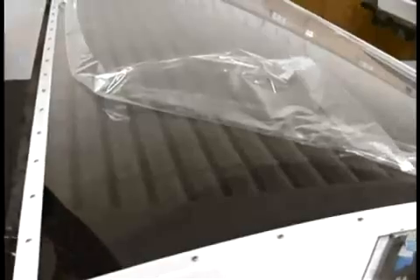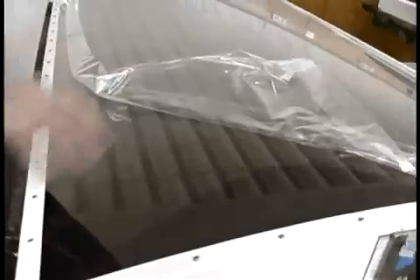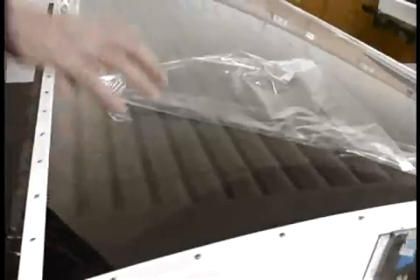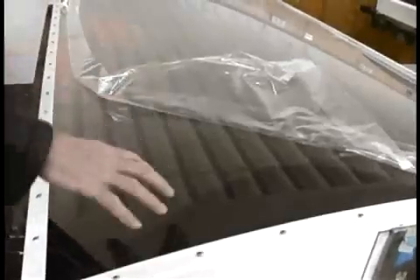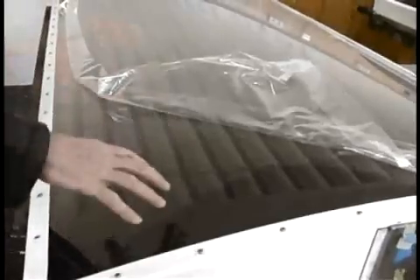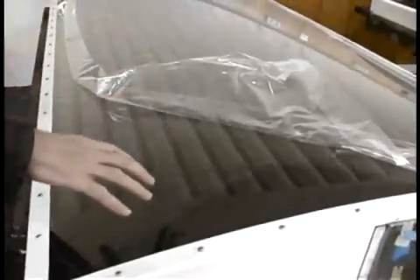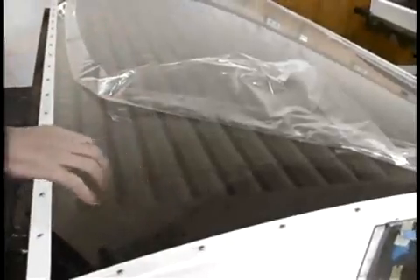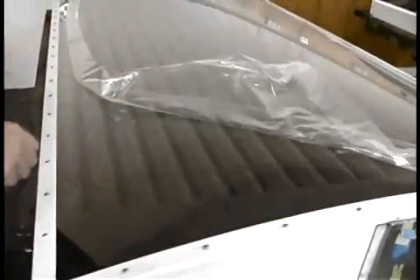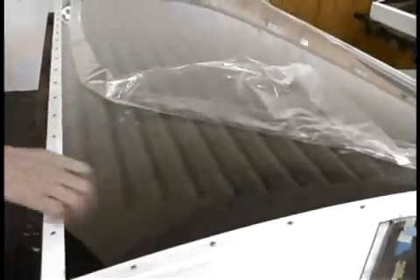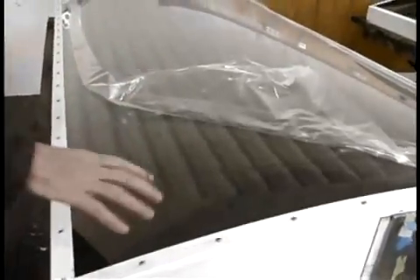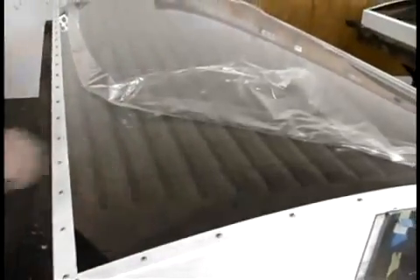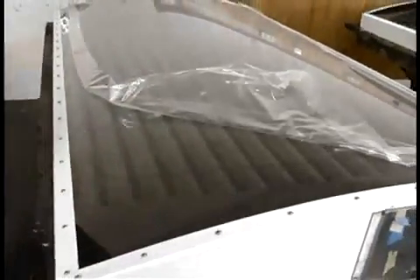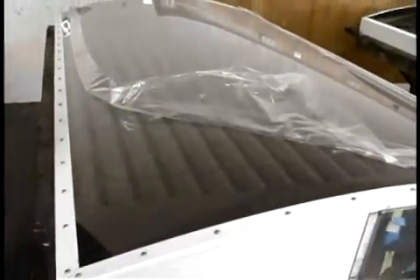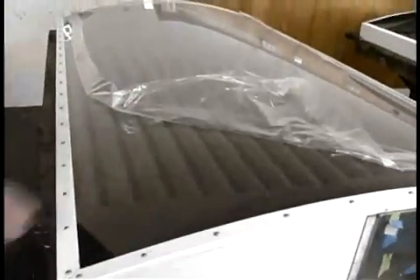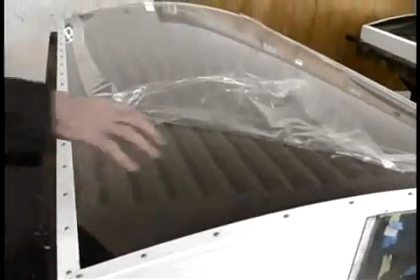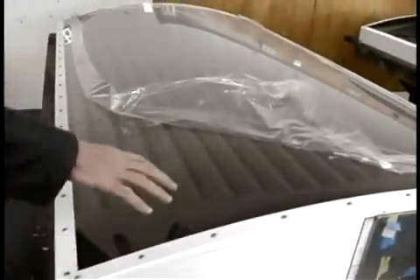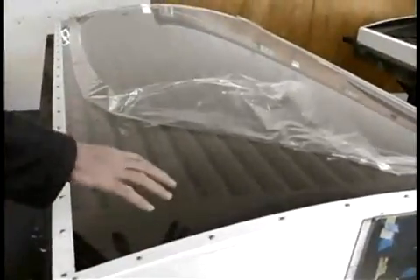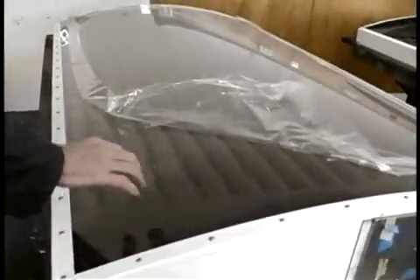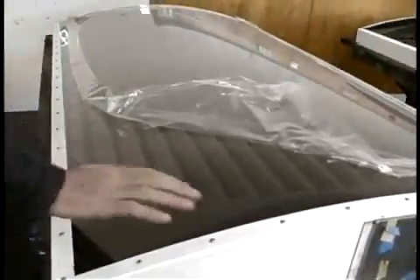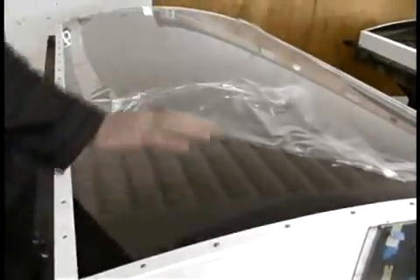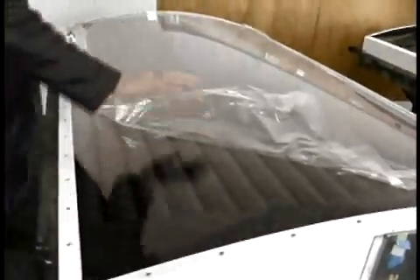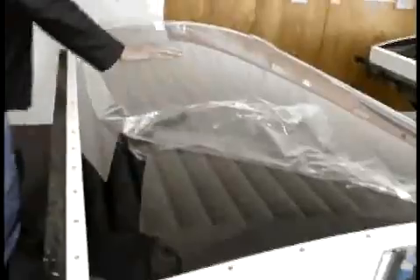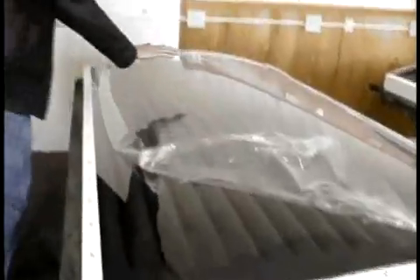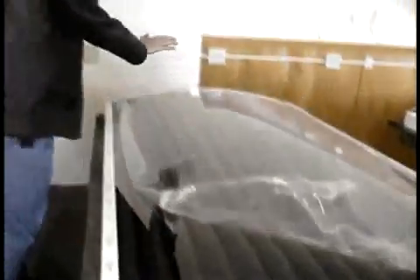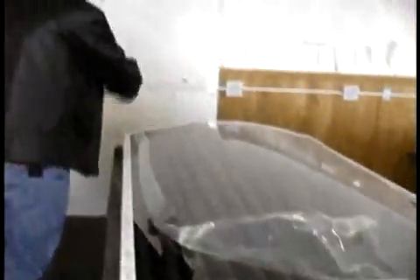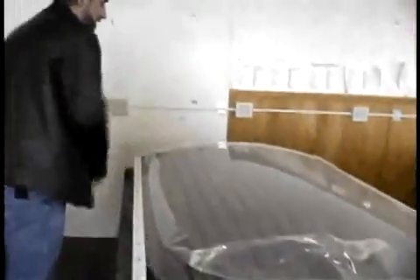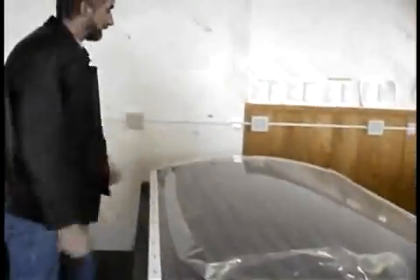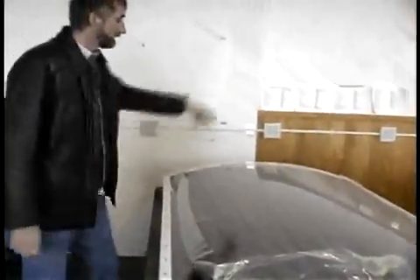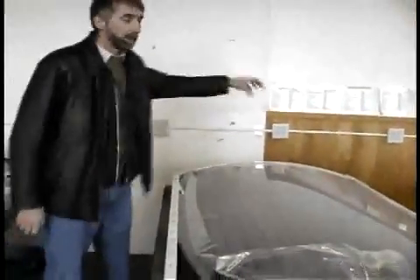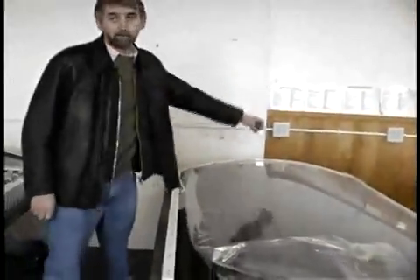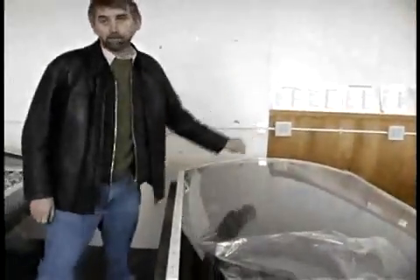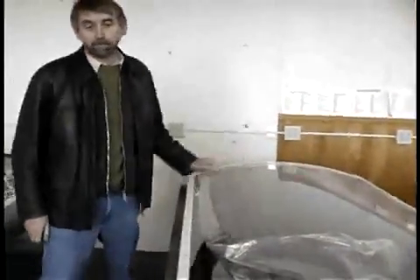The air is pumped in from the house into the bottom header, goes up through the core, and then back into the house again.